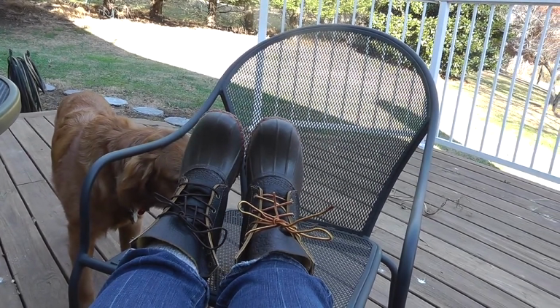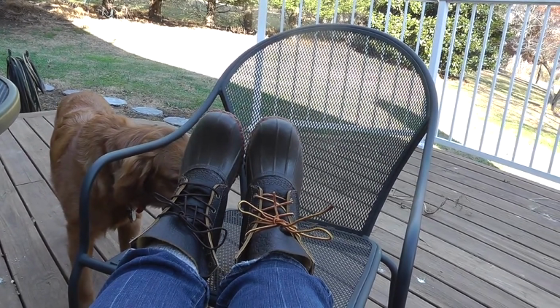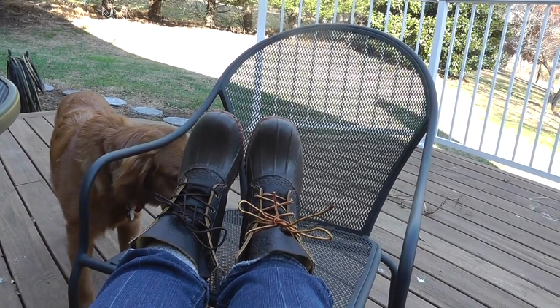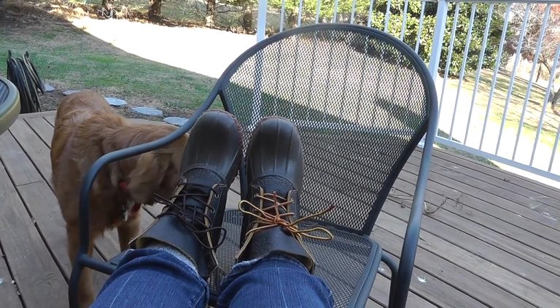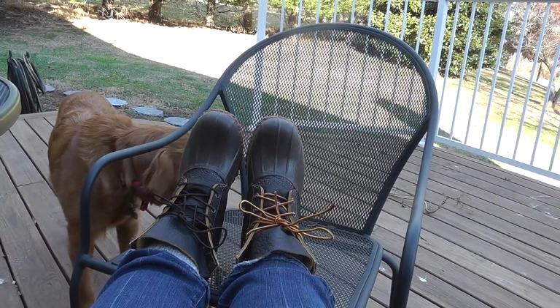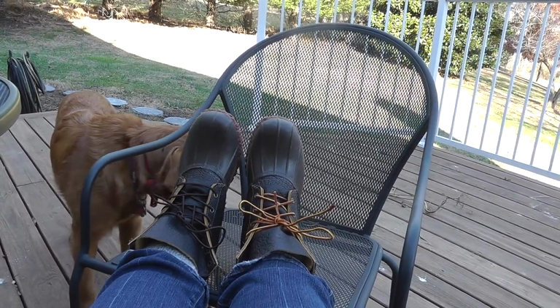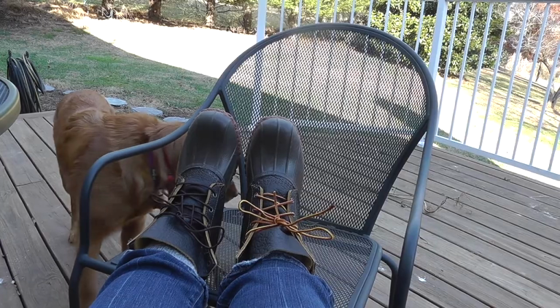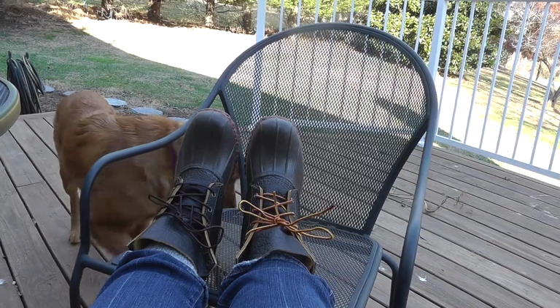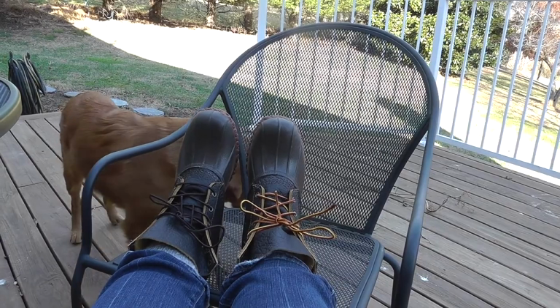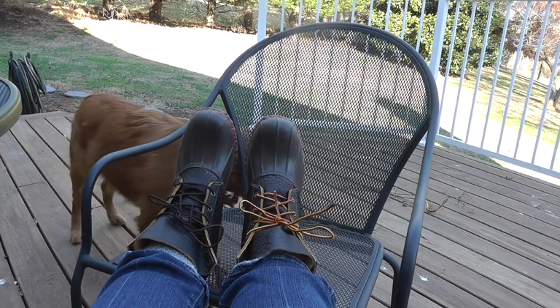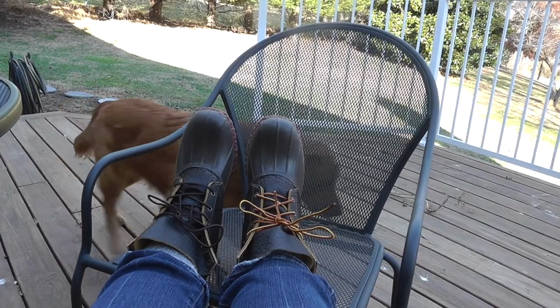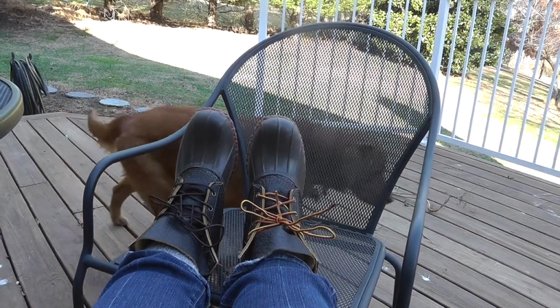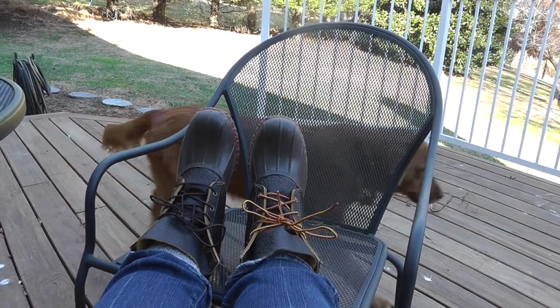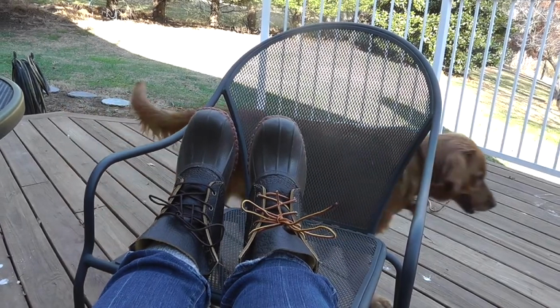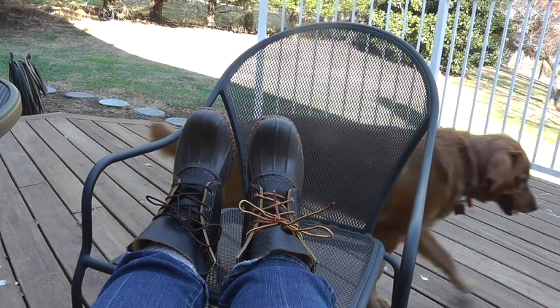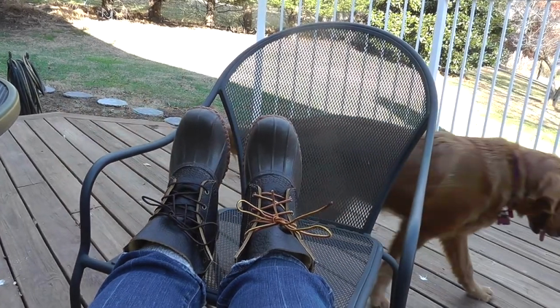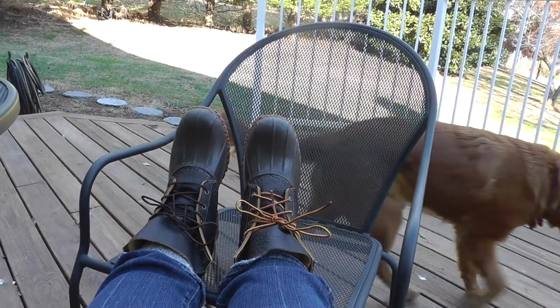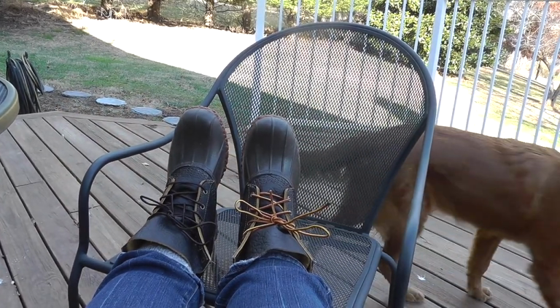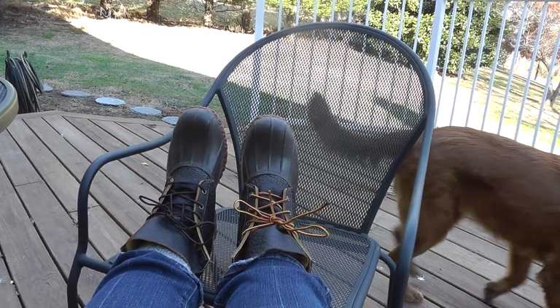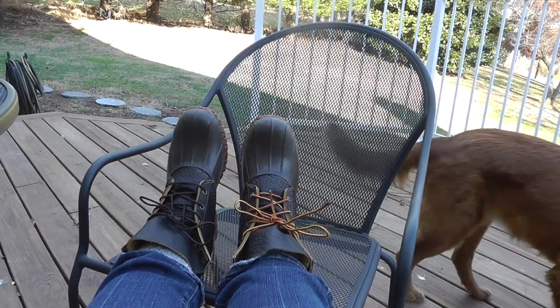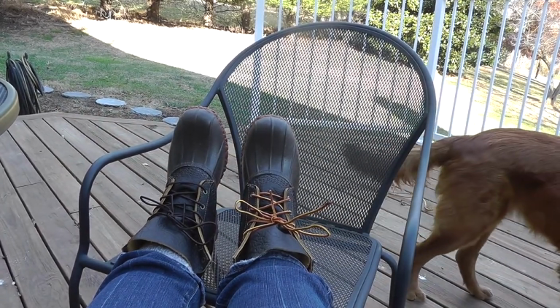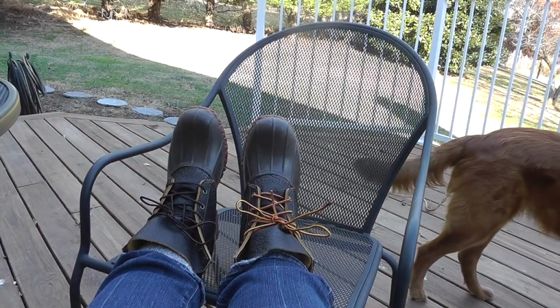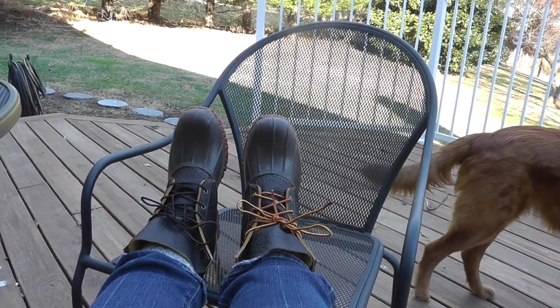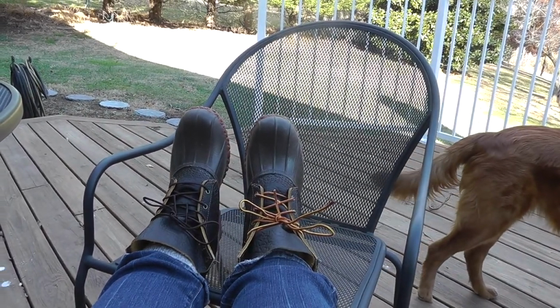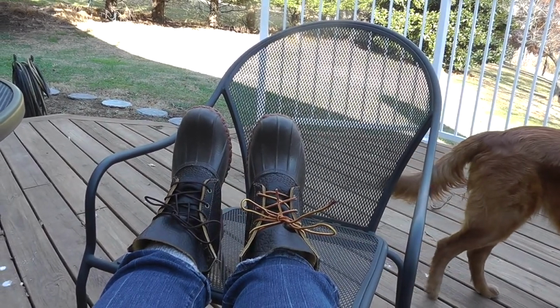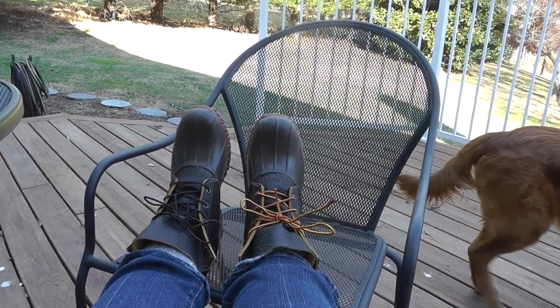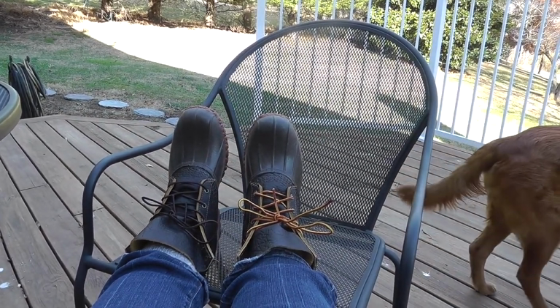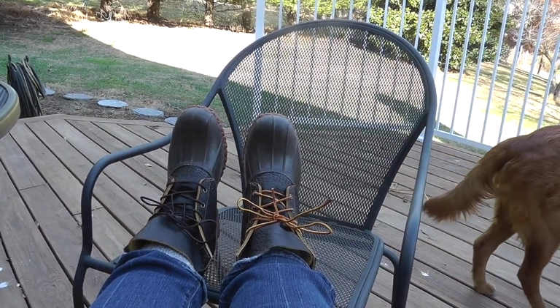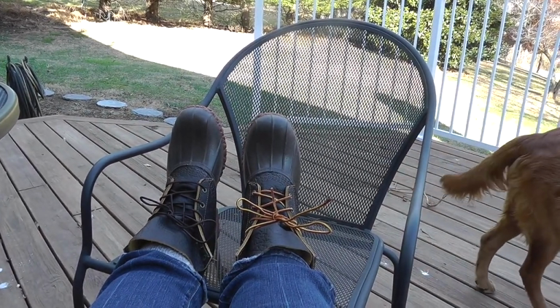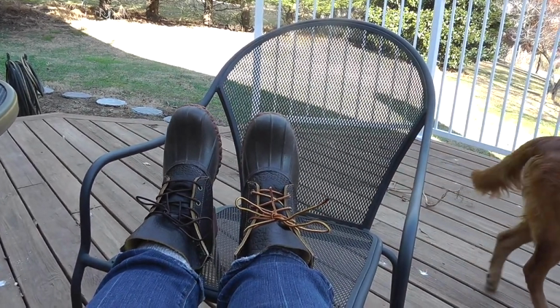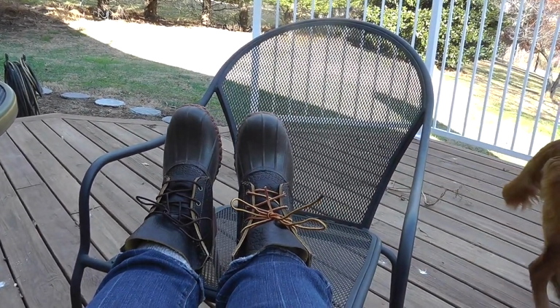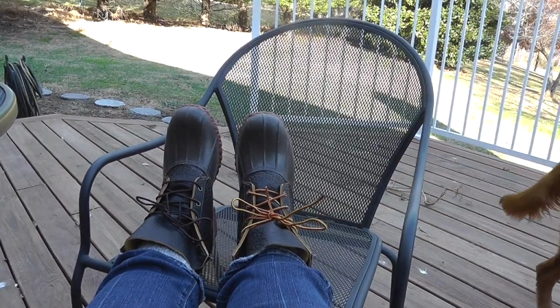But for now, life is good. I've got my boots to go take my dog for a walk in the backyard.